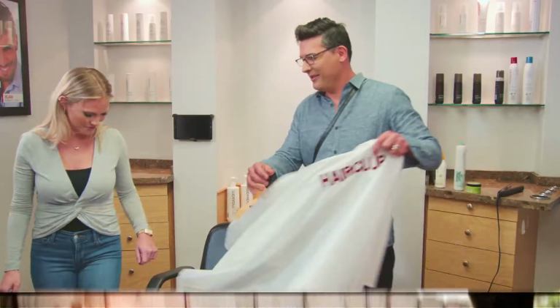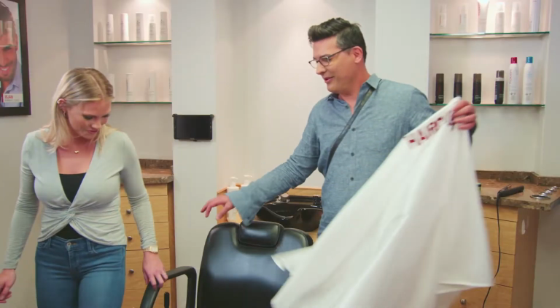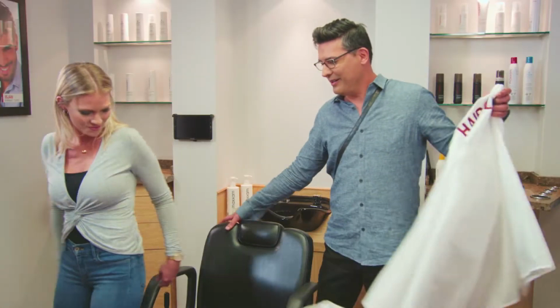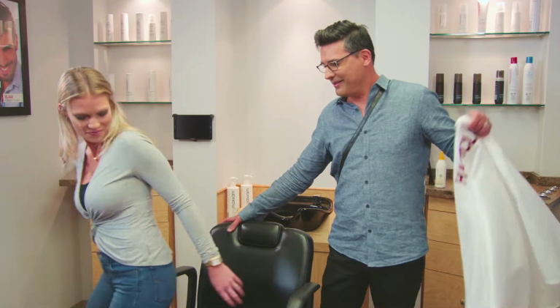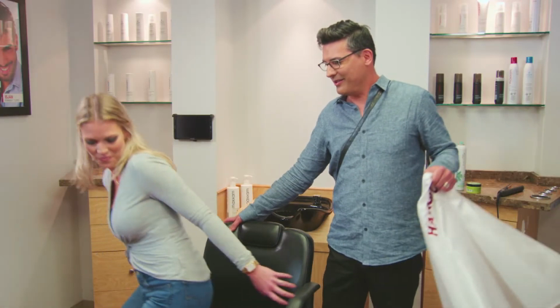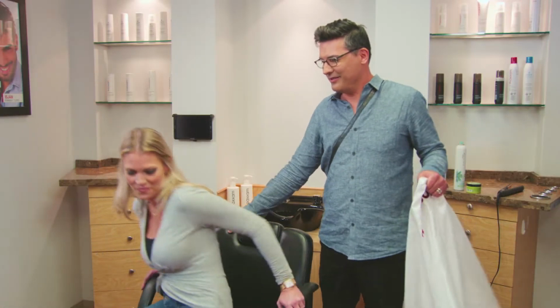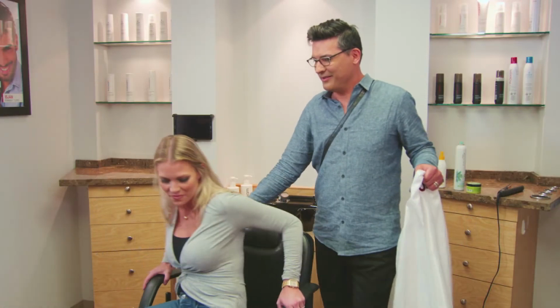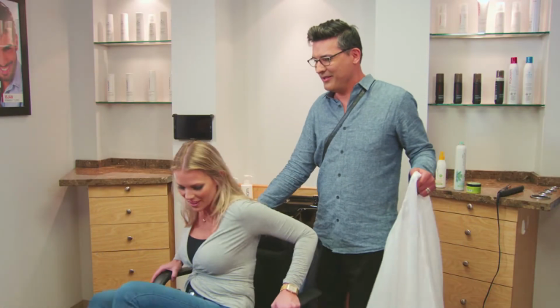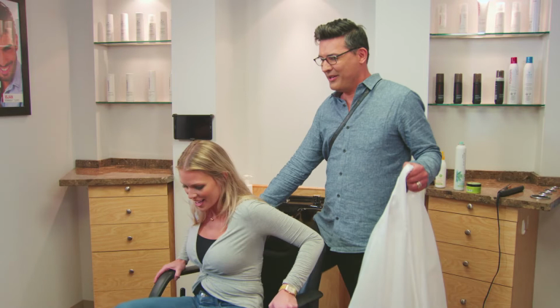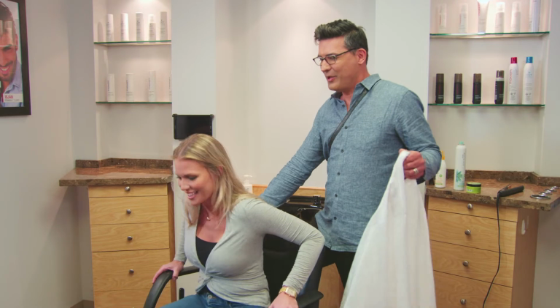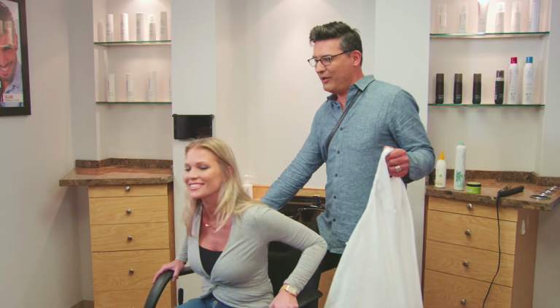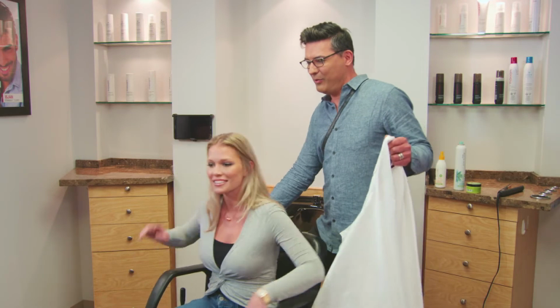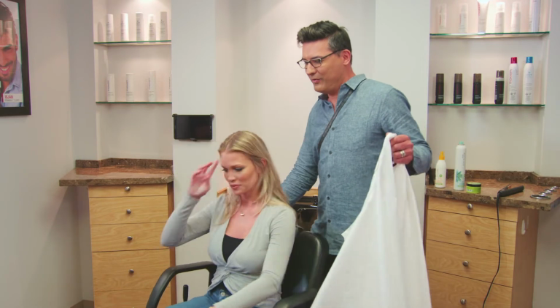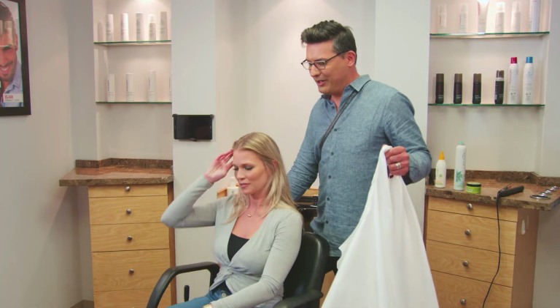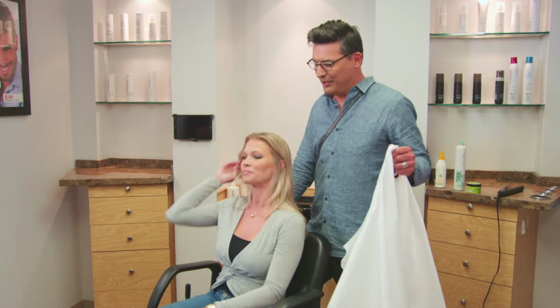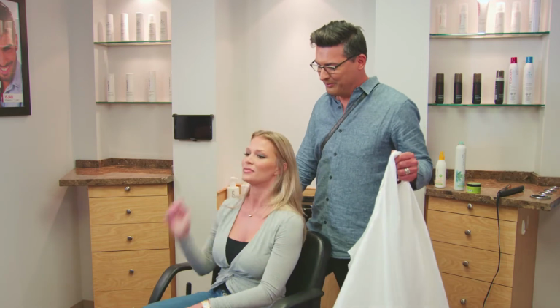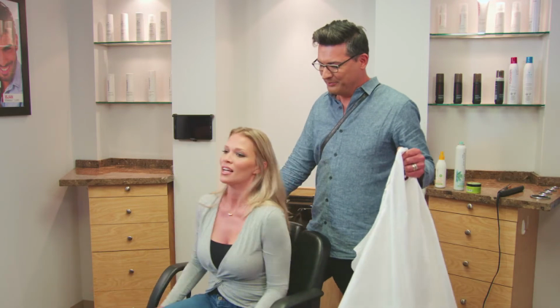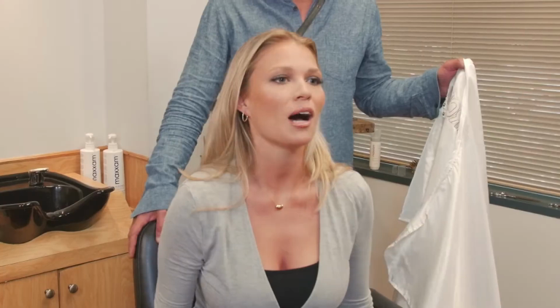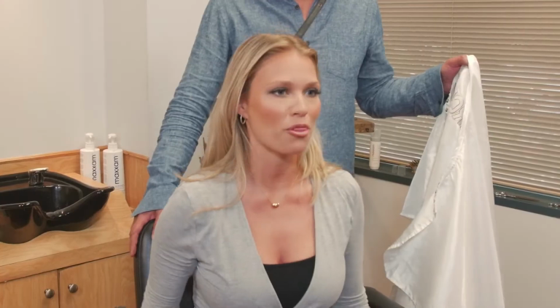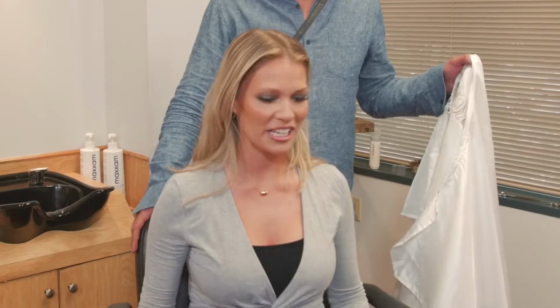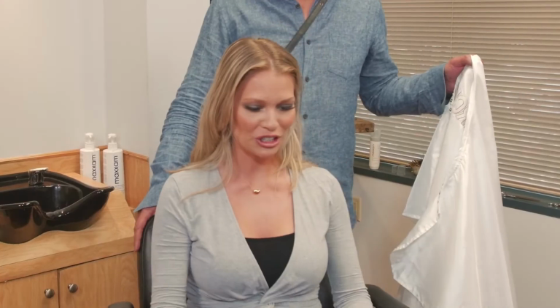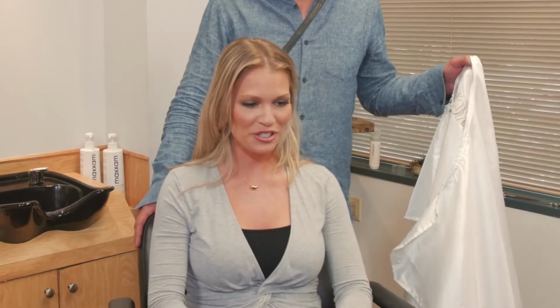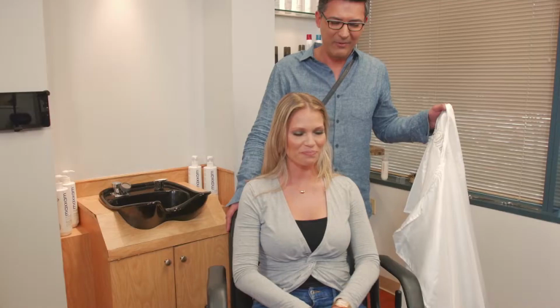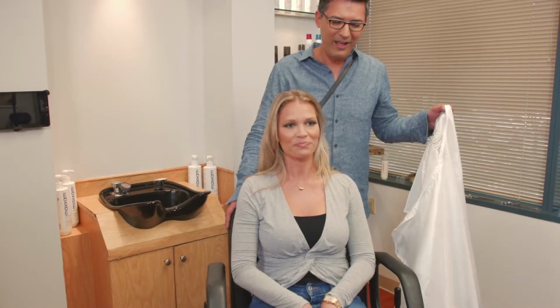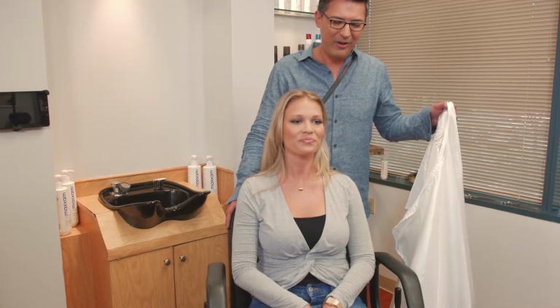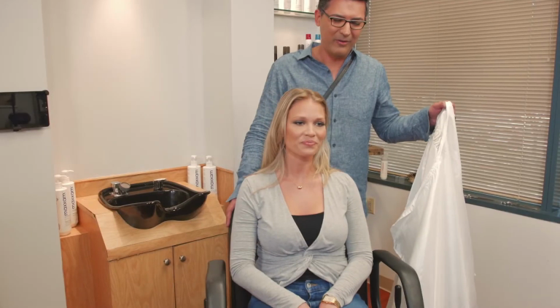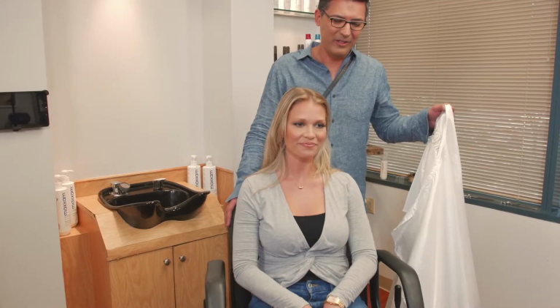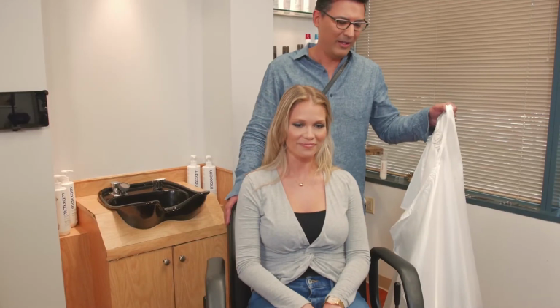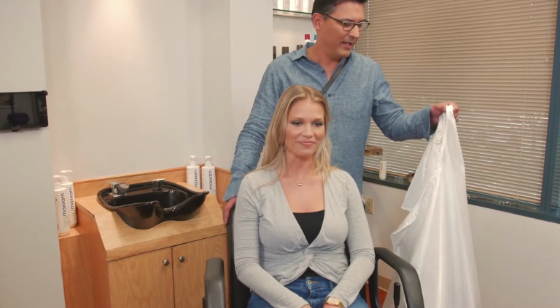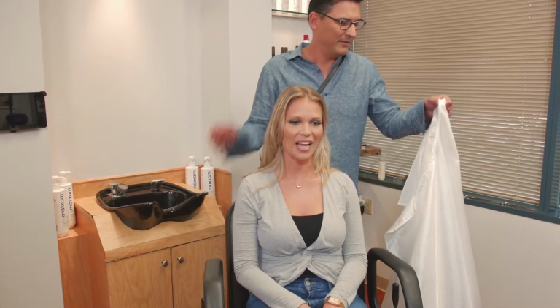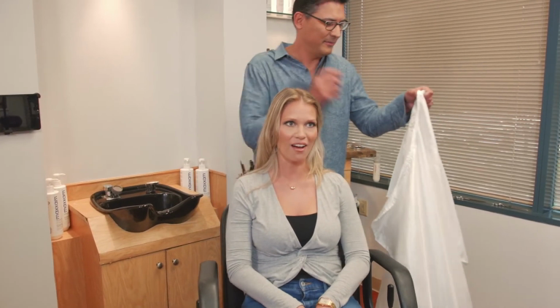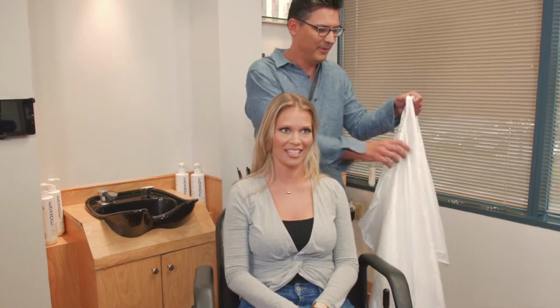All right, Sarah. So how long have you worked for The Hair Club? About three years. Wow. Do you love it? I love it.